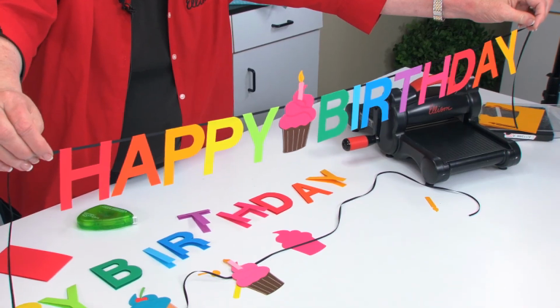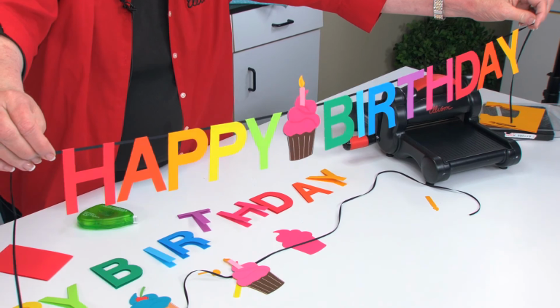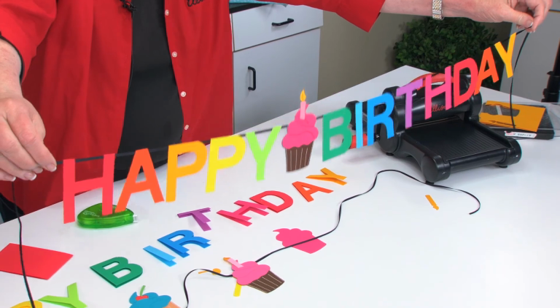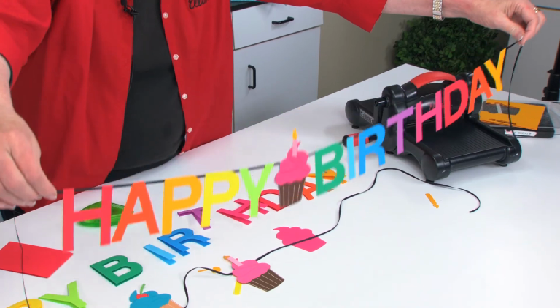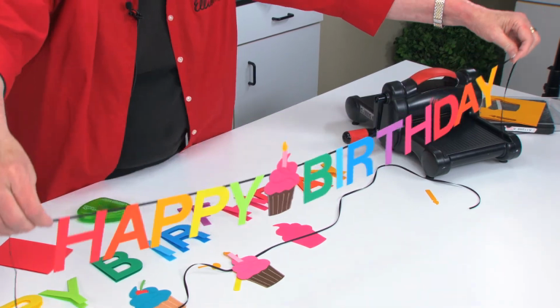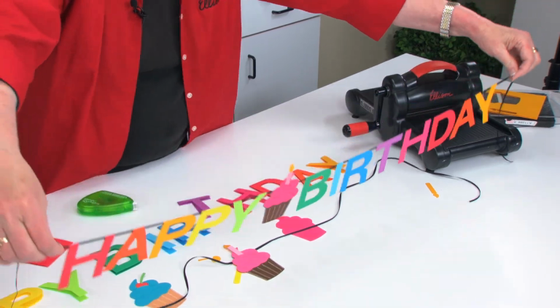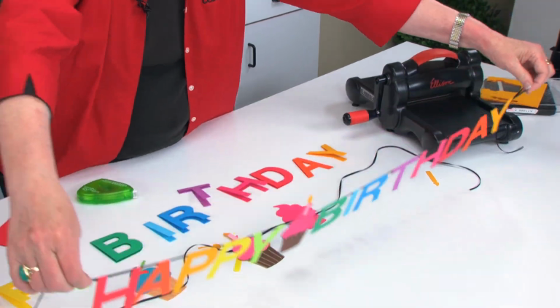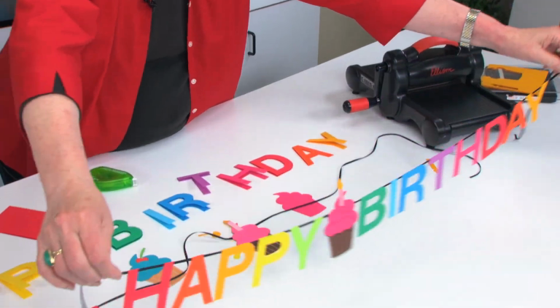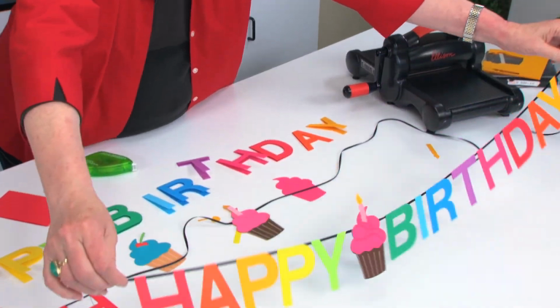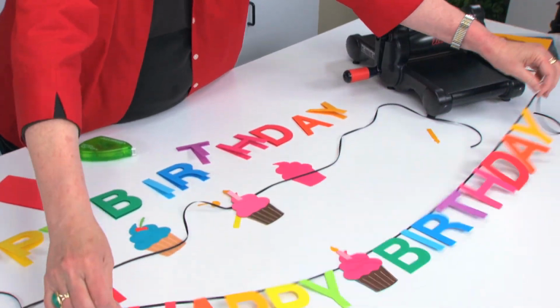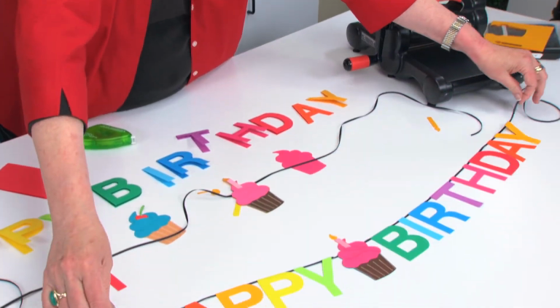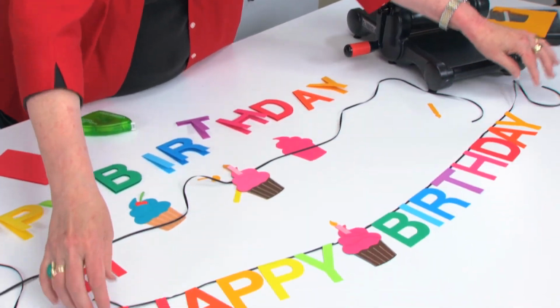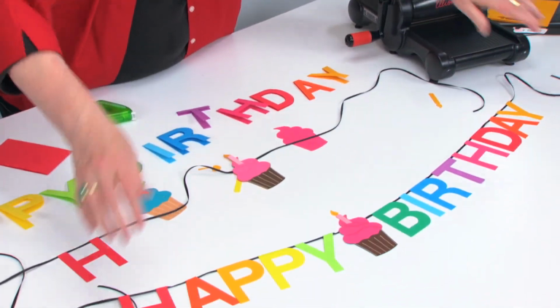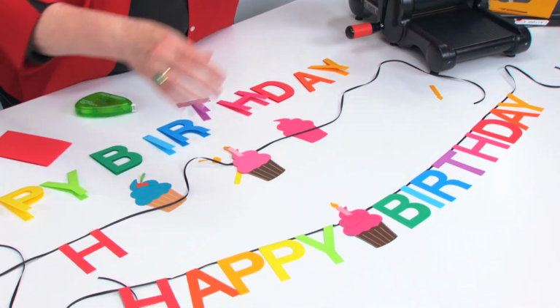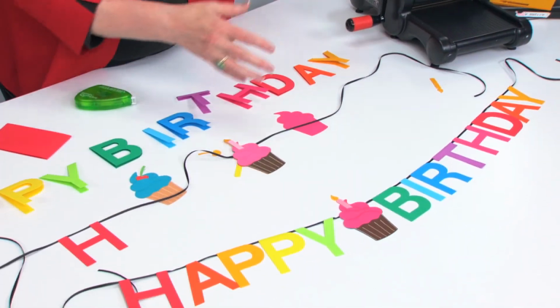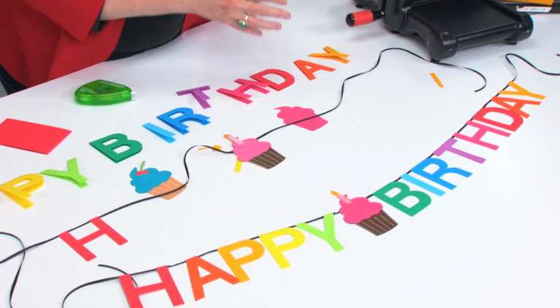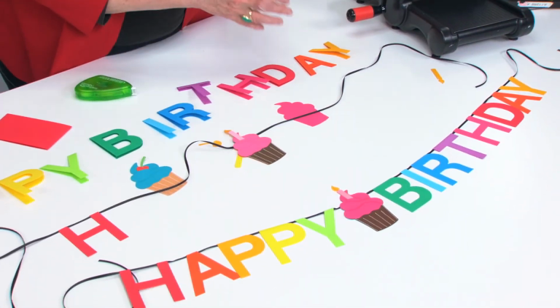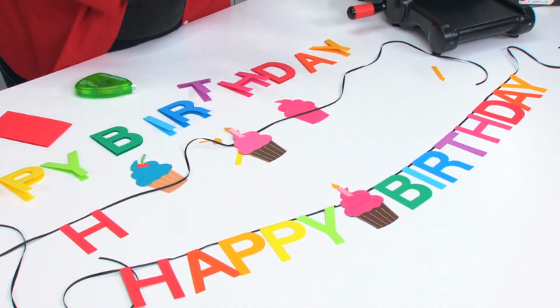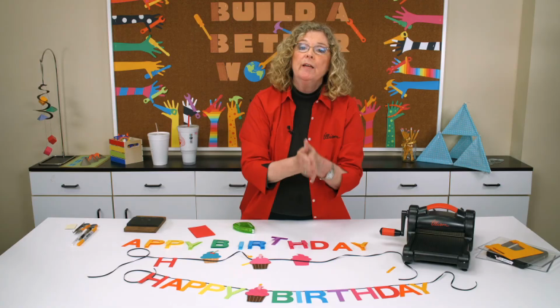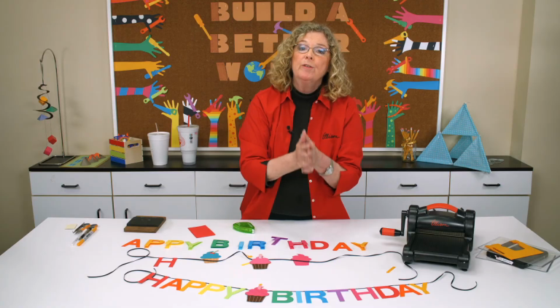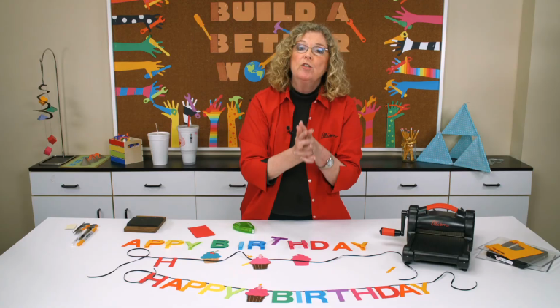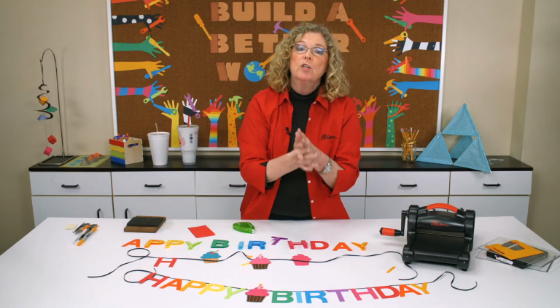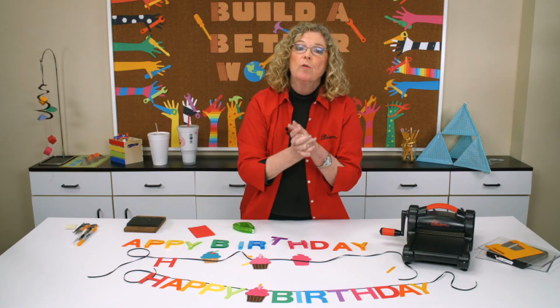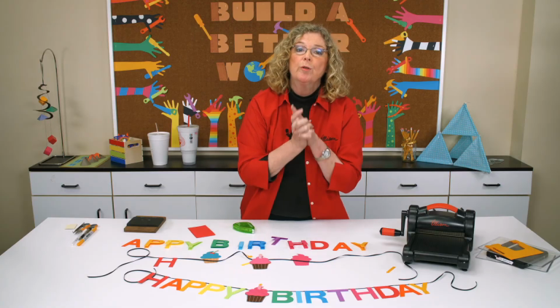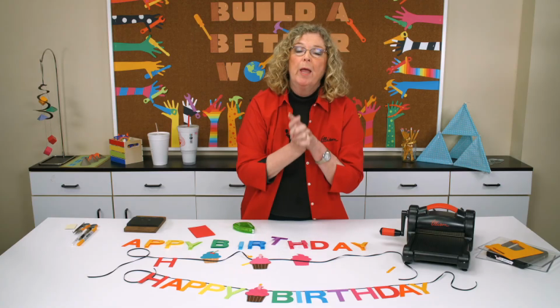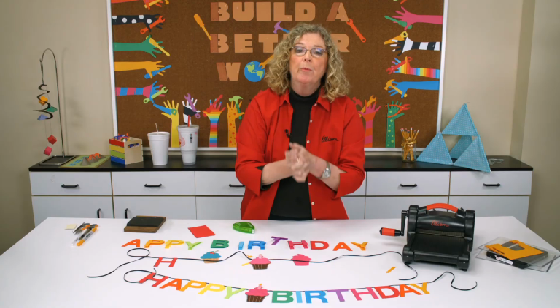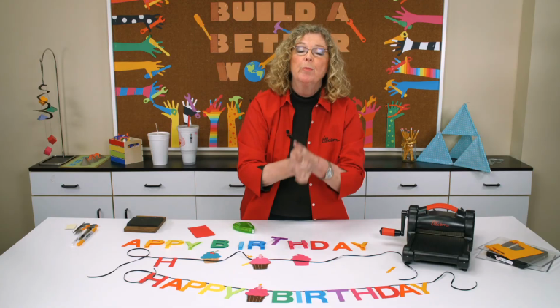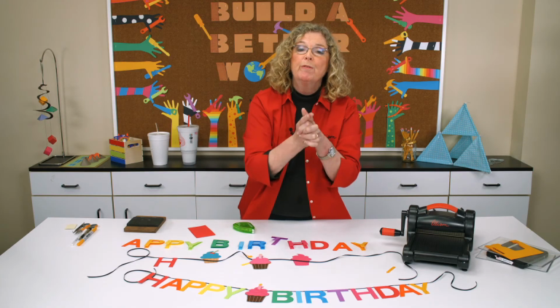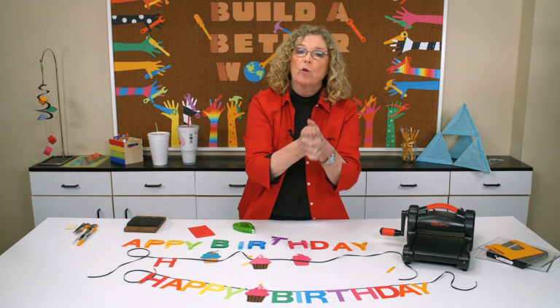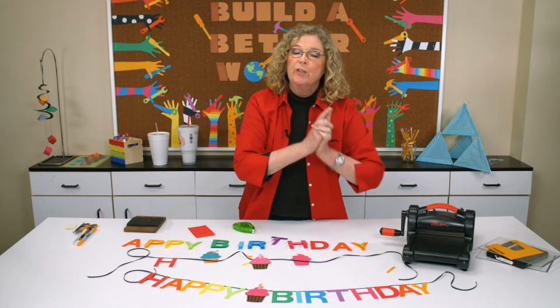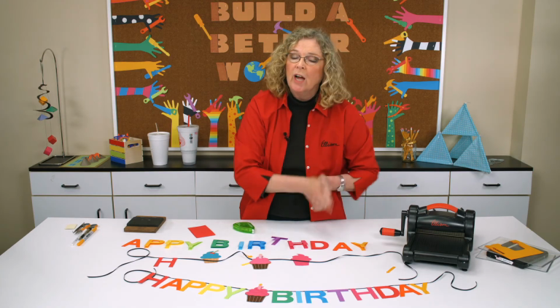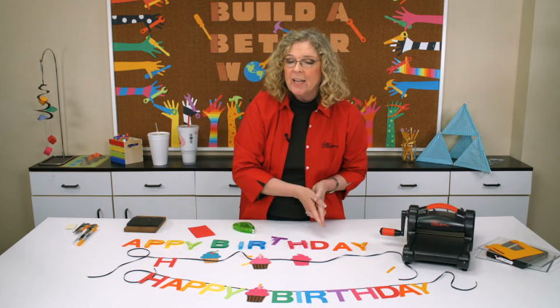A birthday banner goes together quickly if you just fold the paper before you cut.